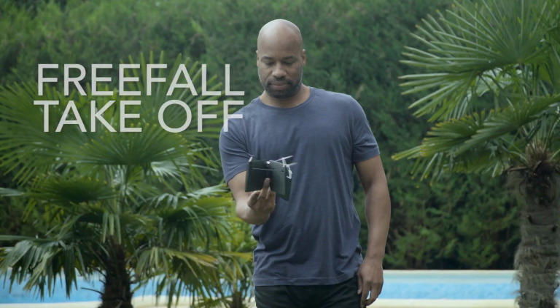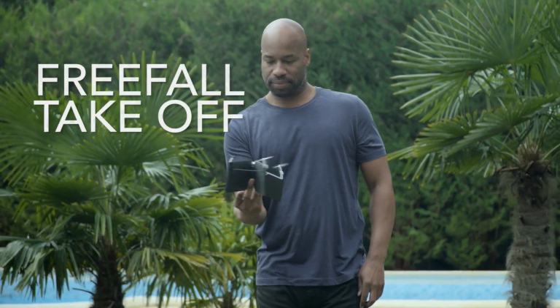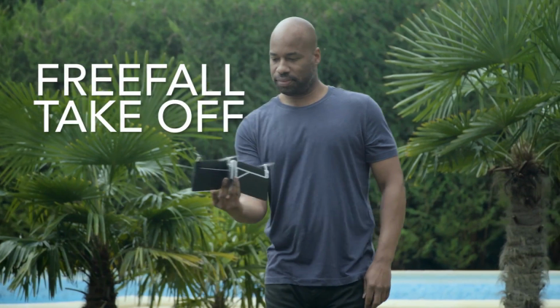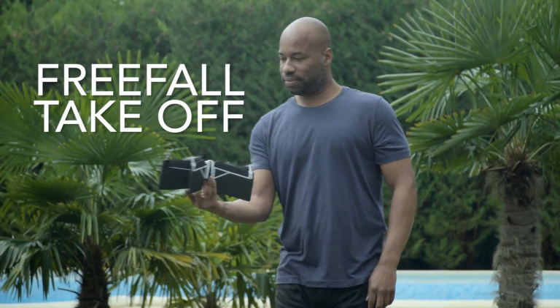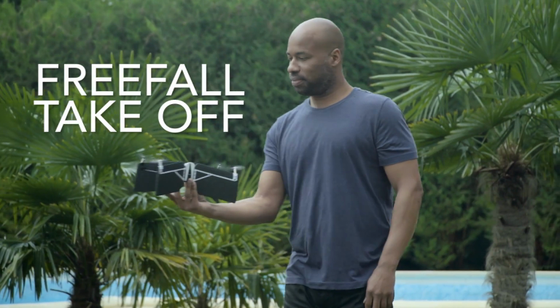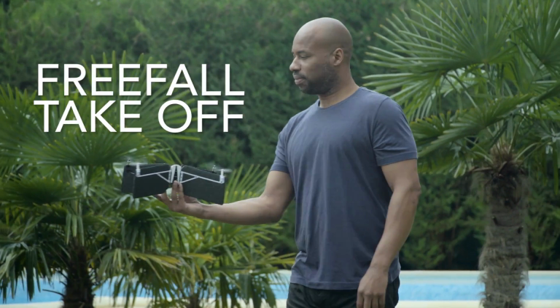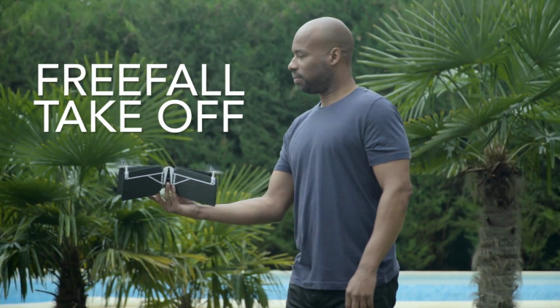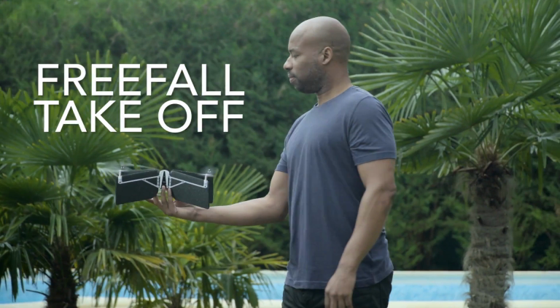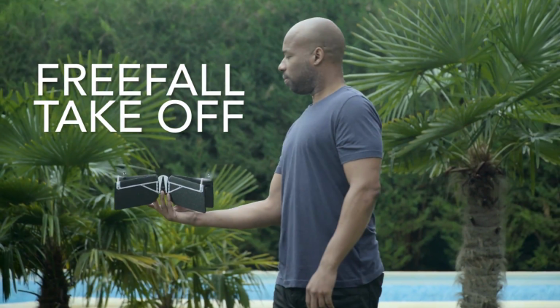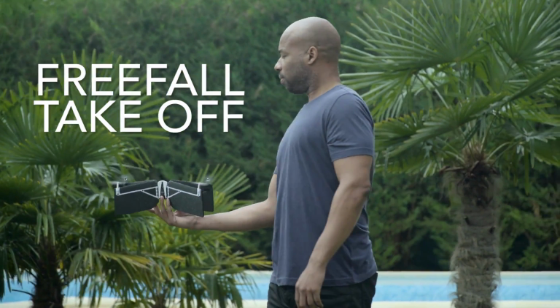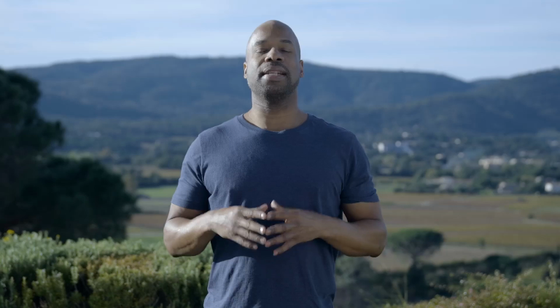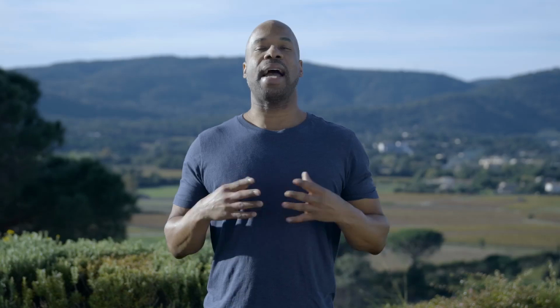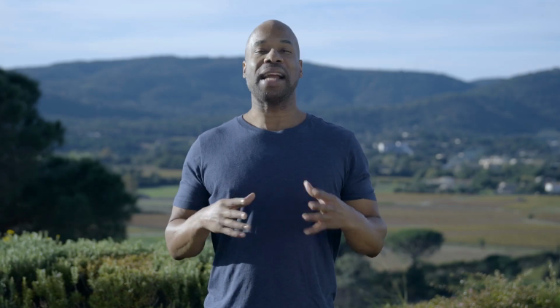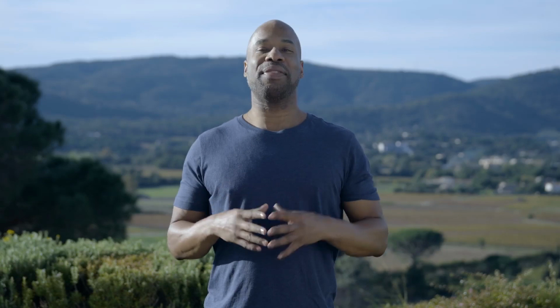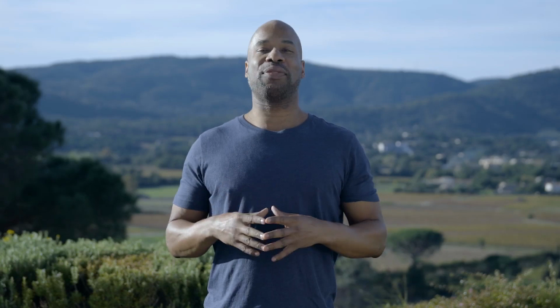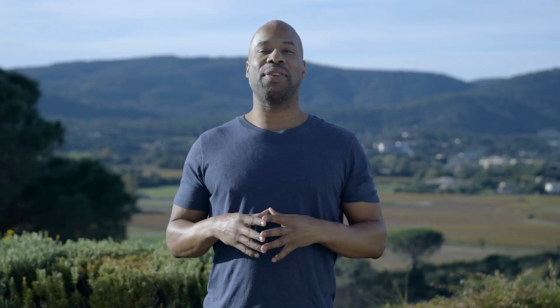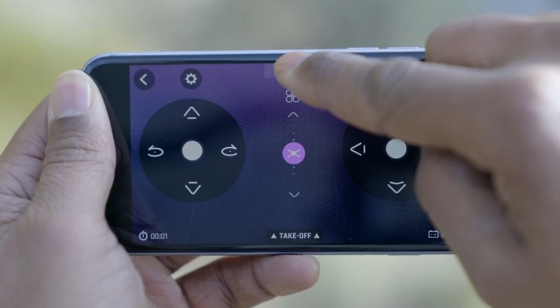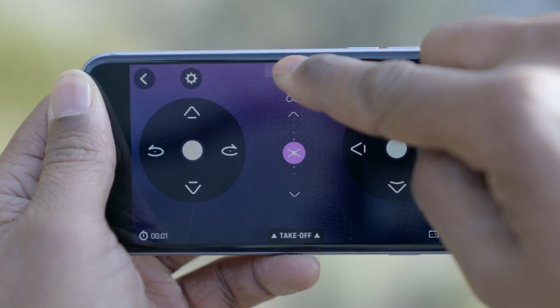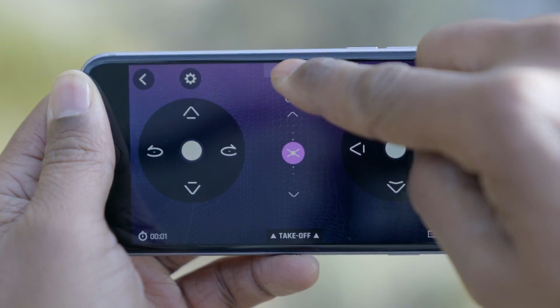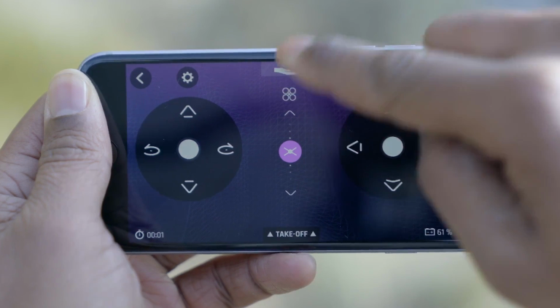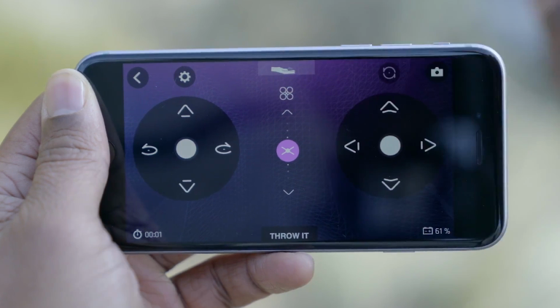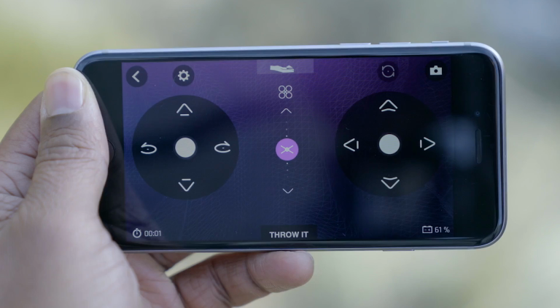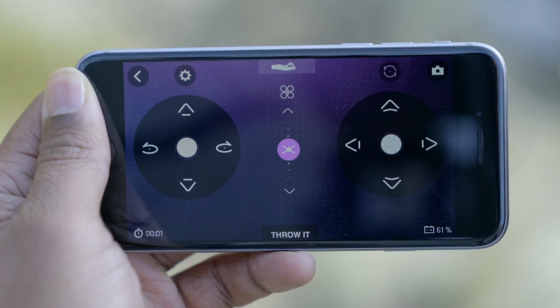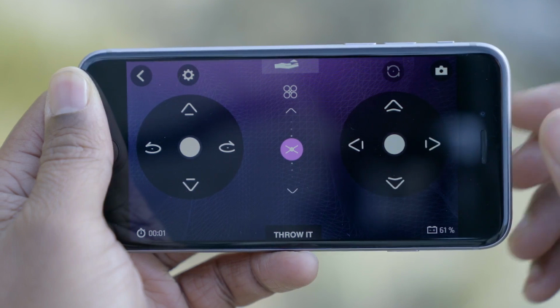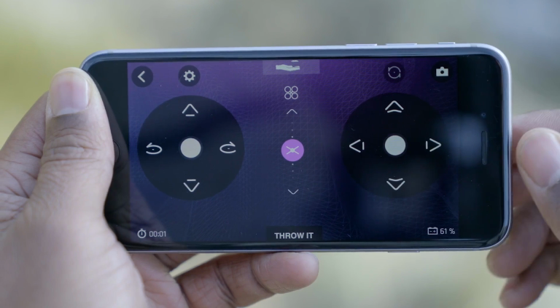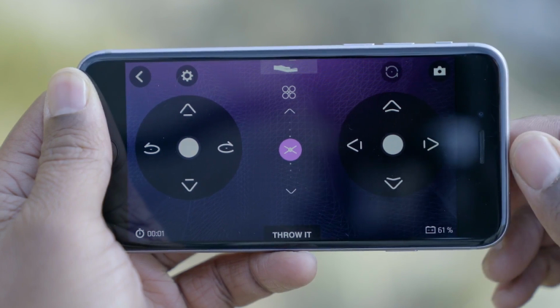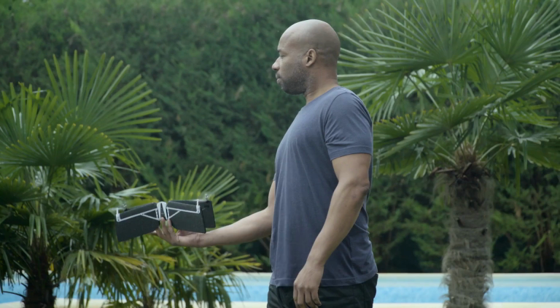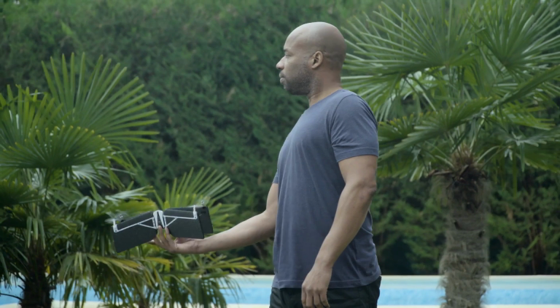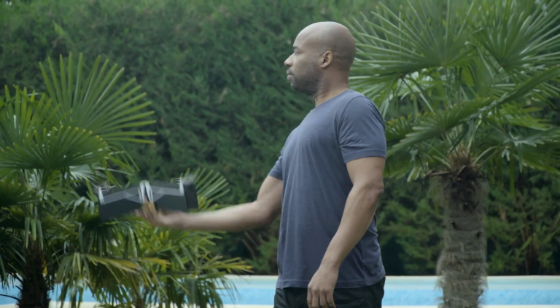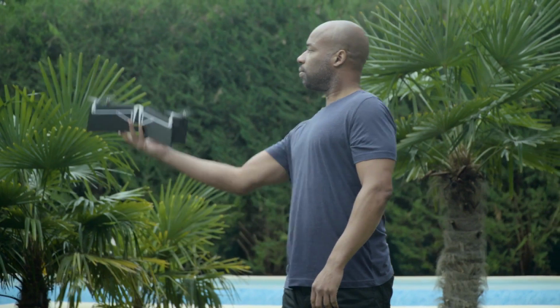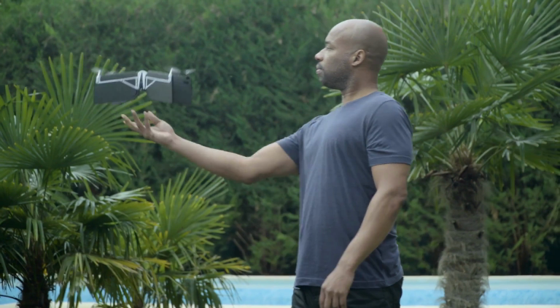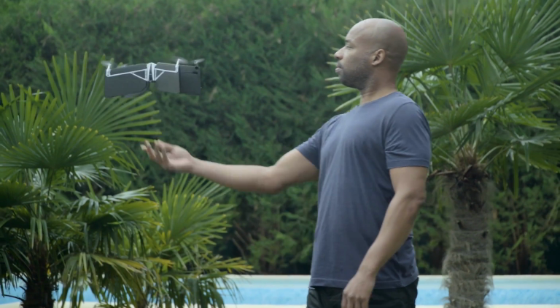Free Fall Takeoff. To activate Free Fall Takeoff, push the Free Fall button, then toss your drone.